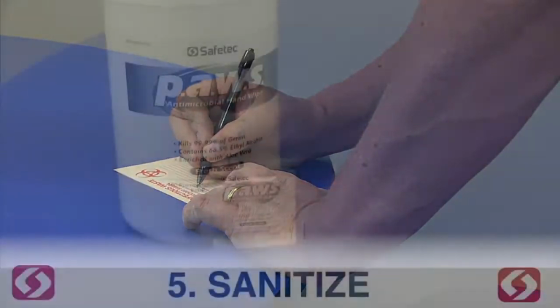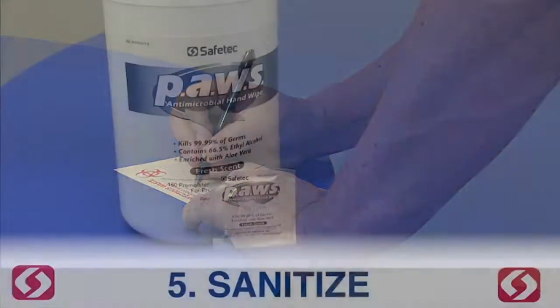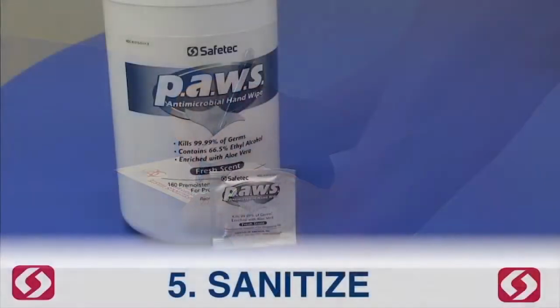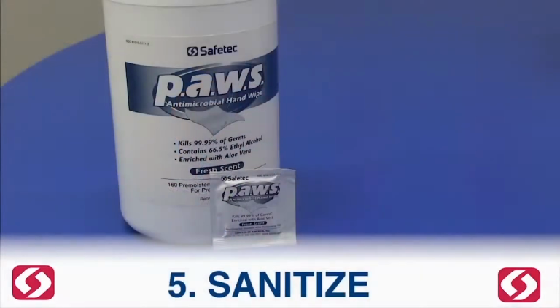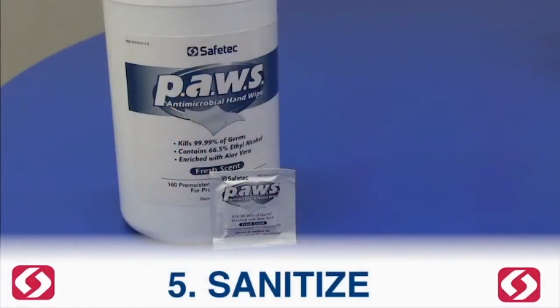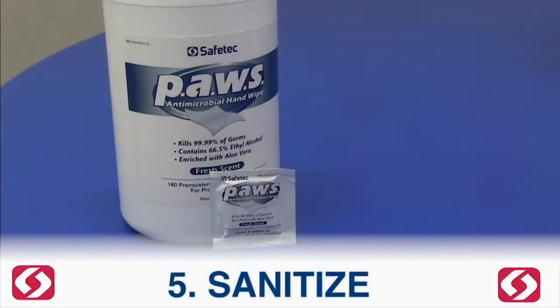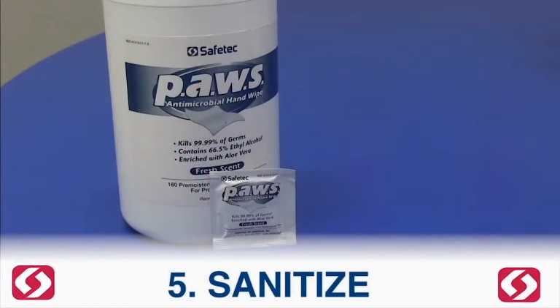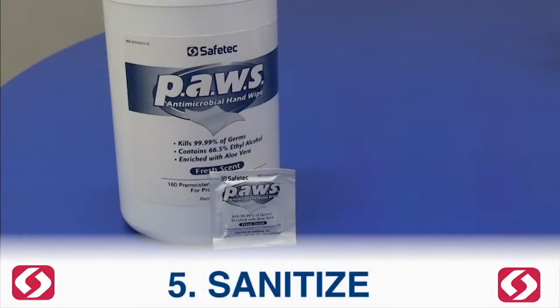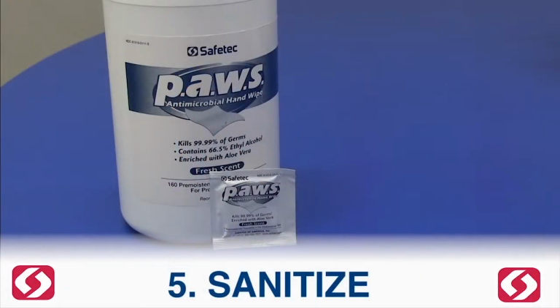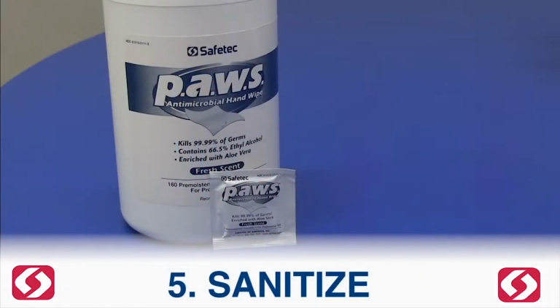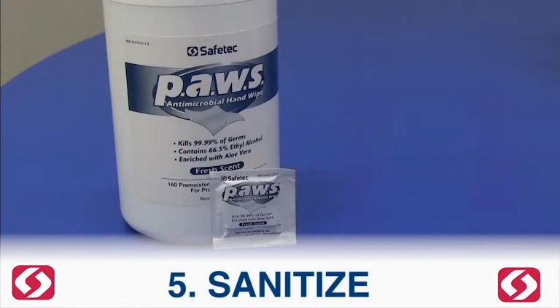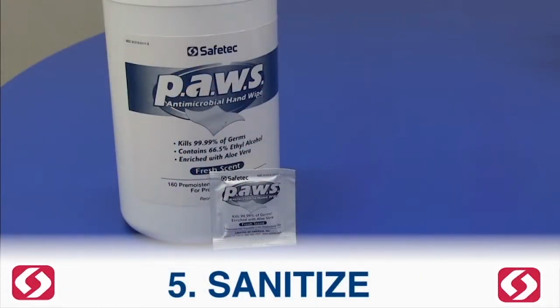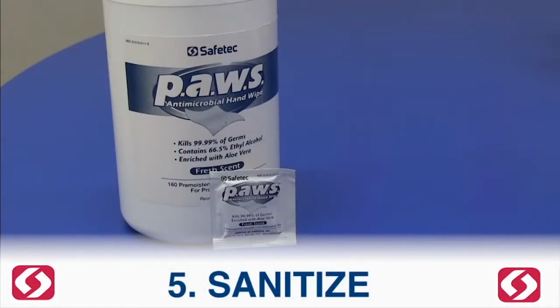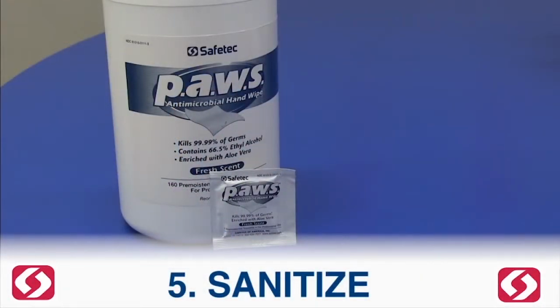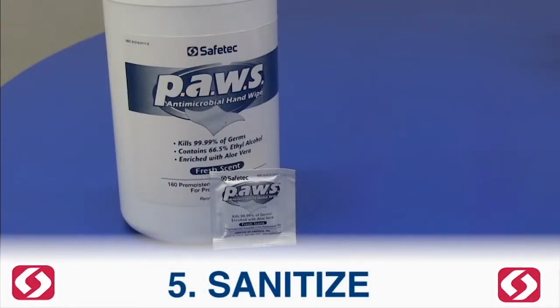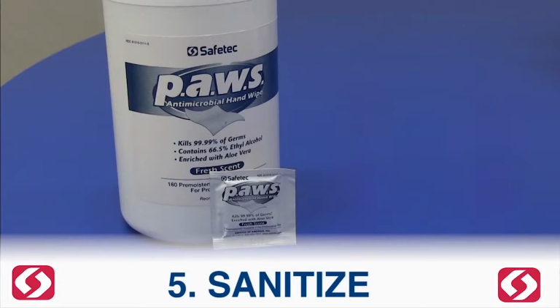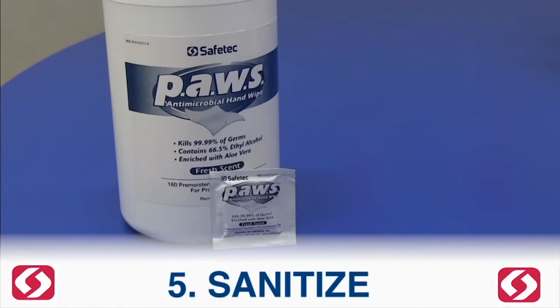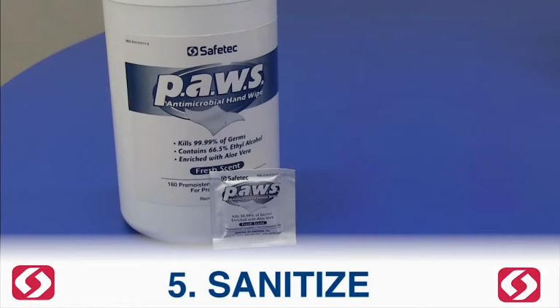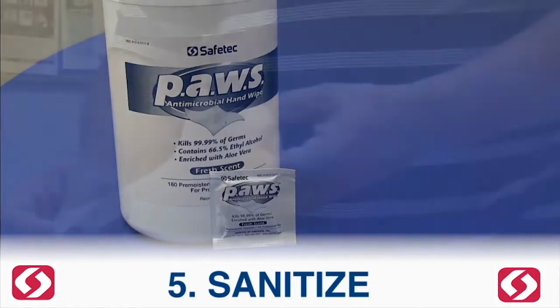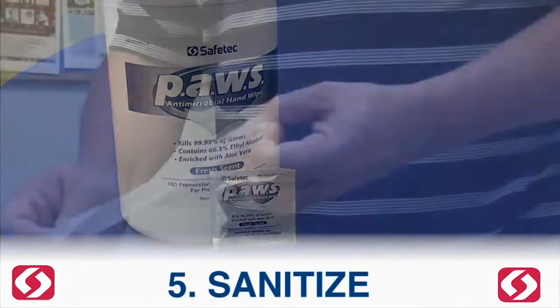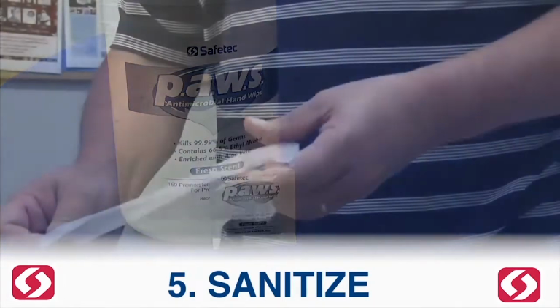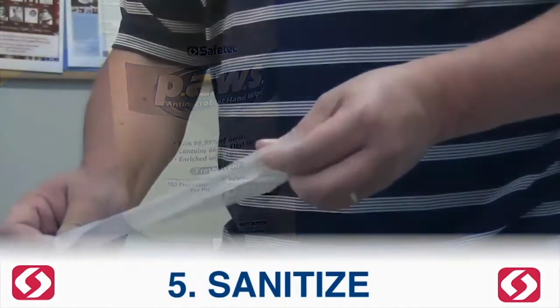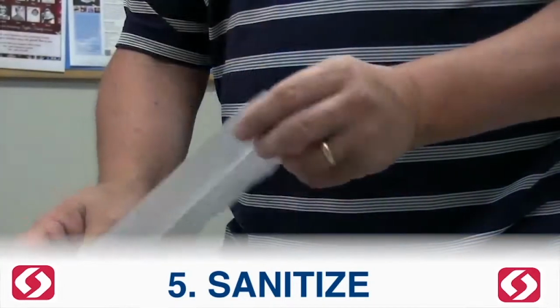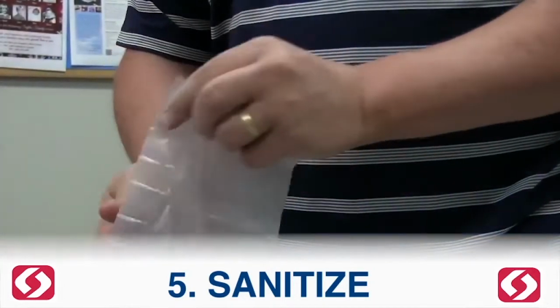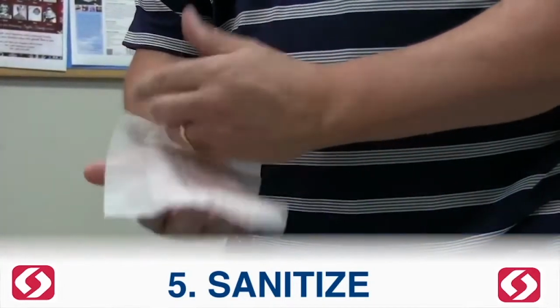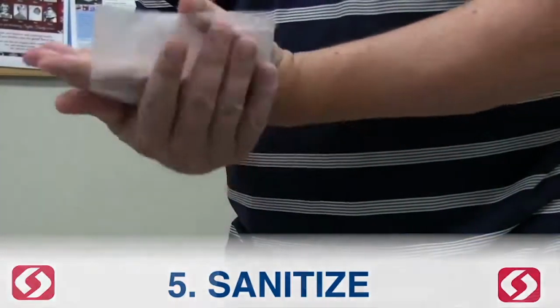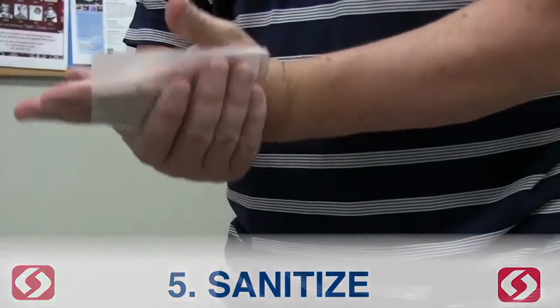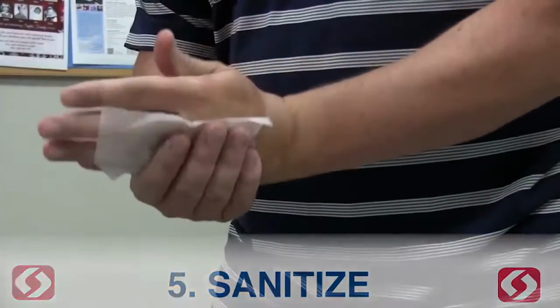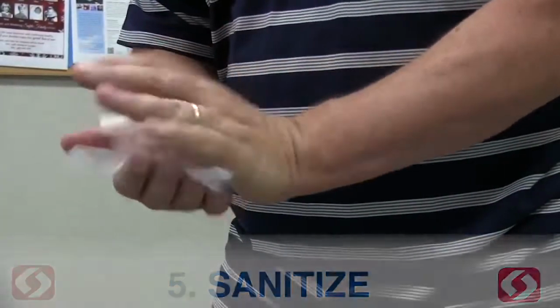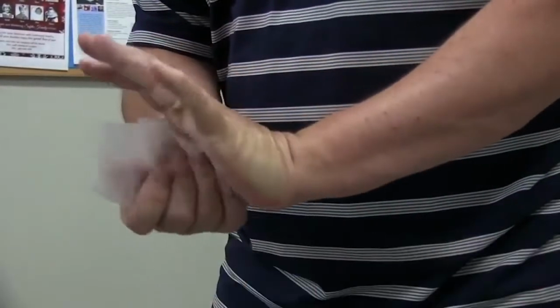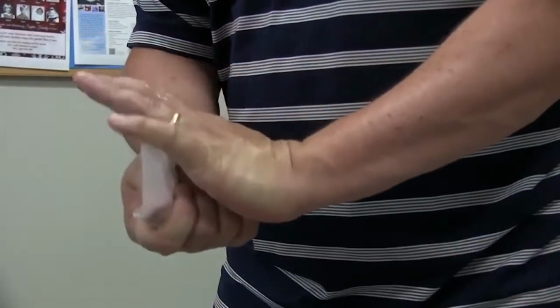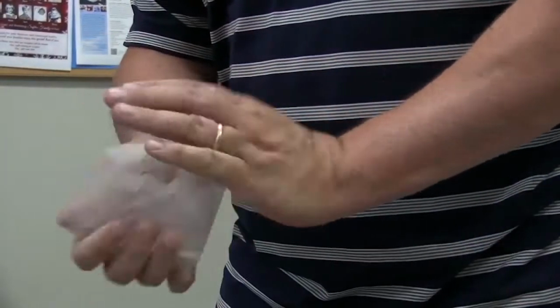Sanitize. Use the pause wipe to sanitize hands, and use soap and water after cleanup is done.